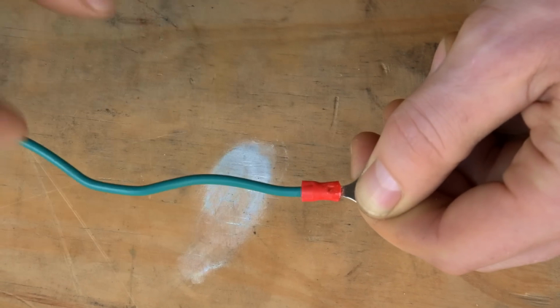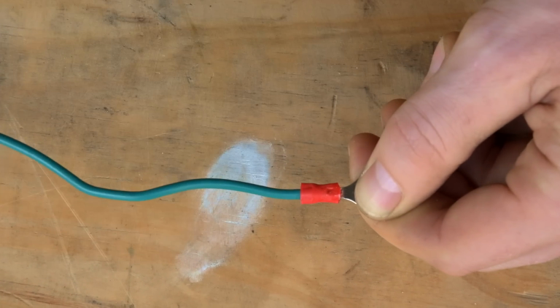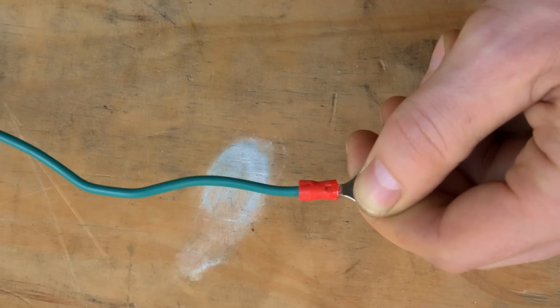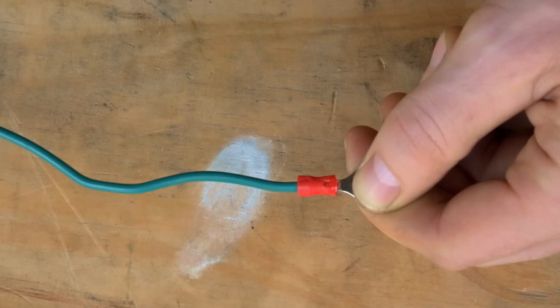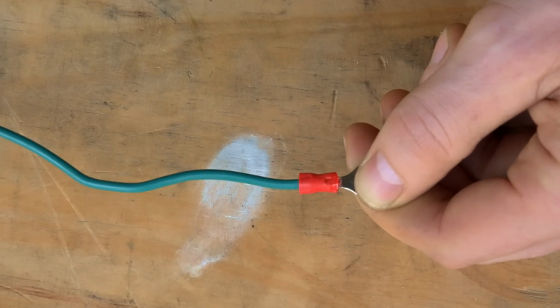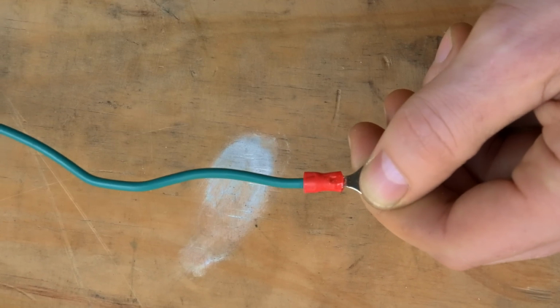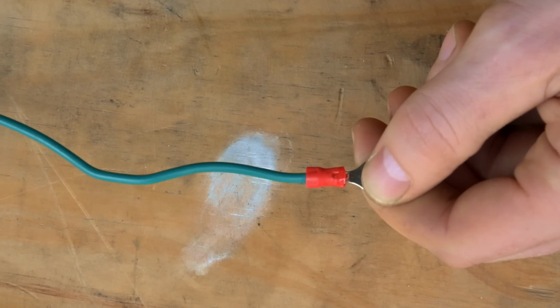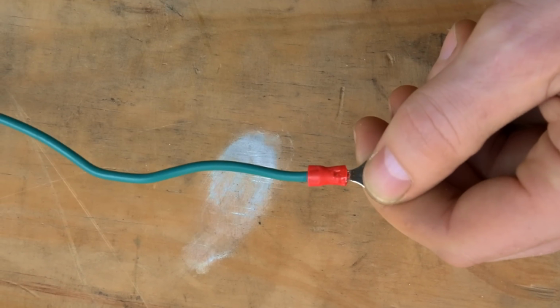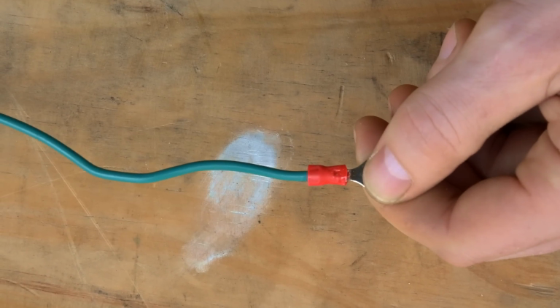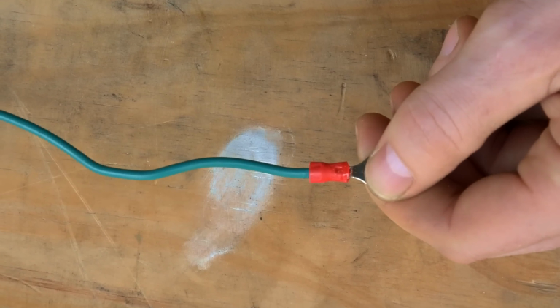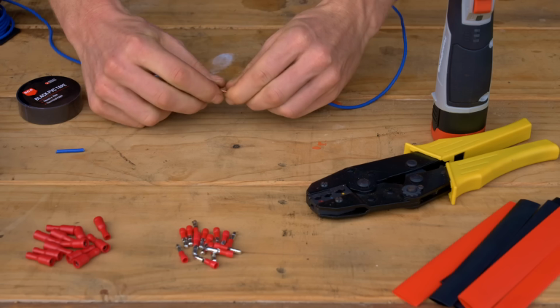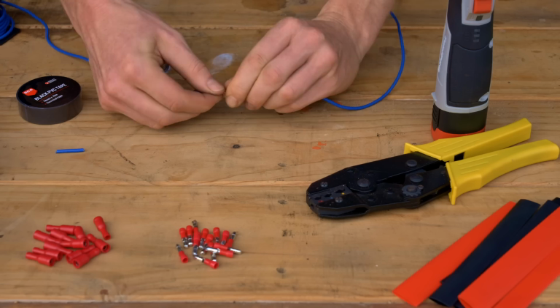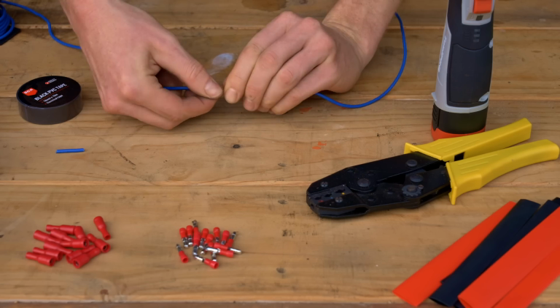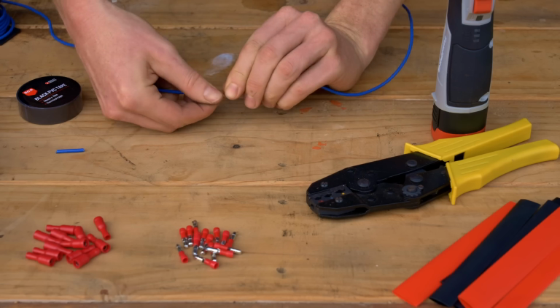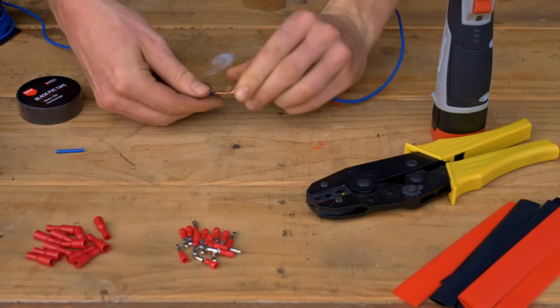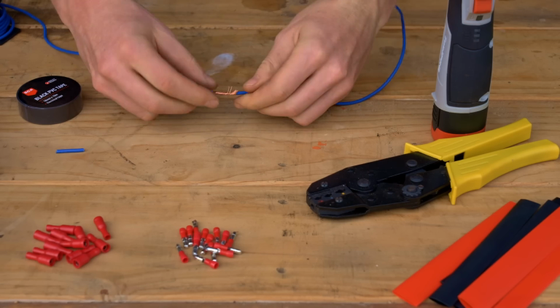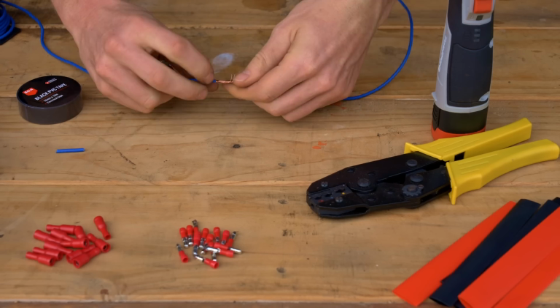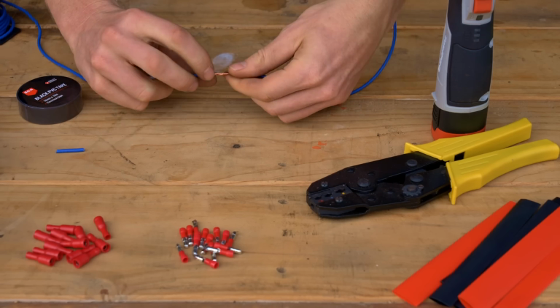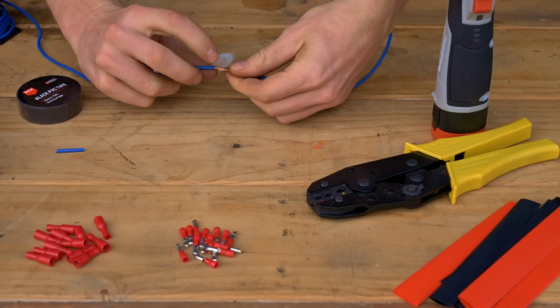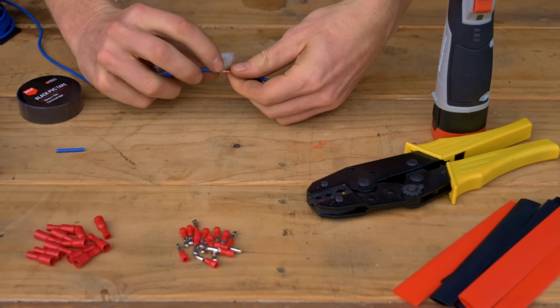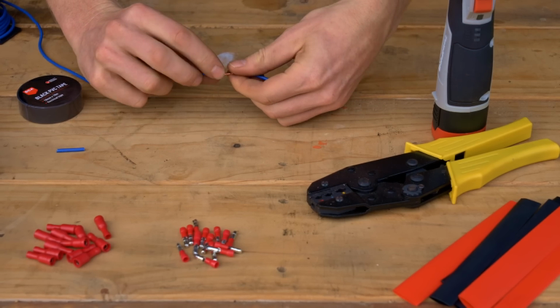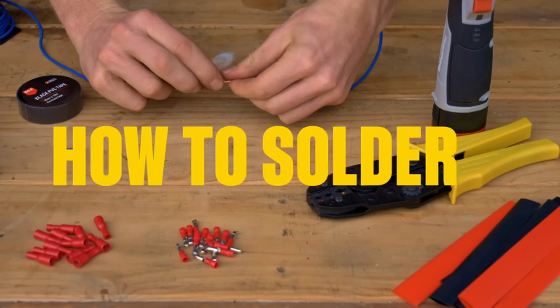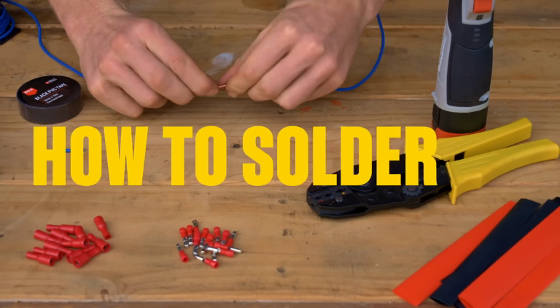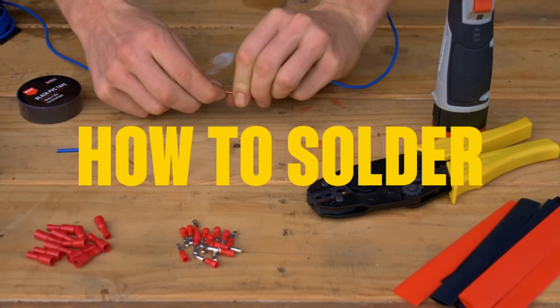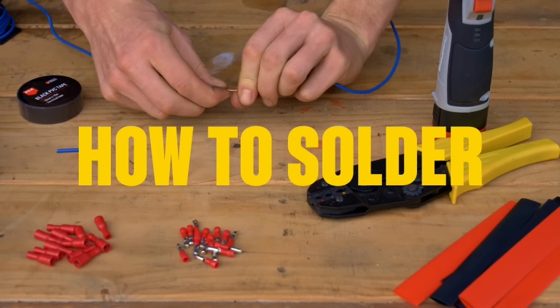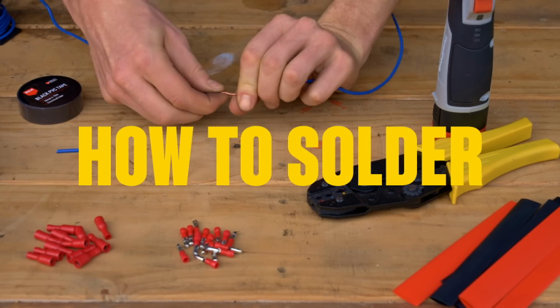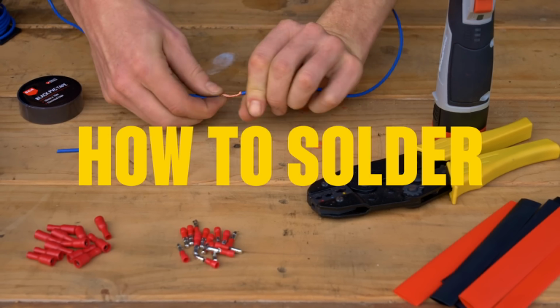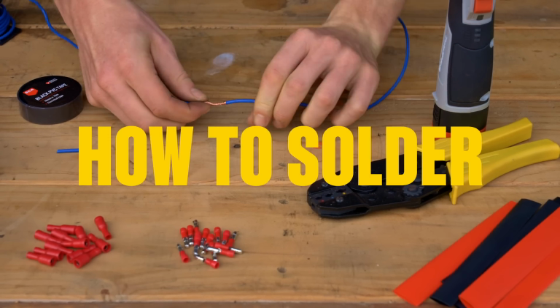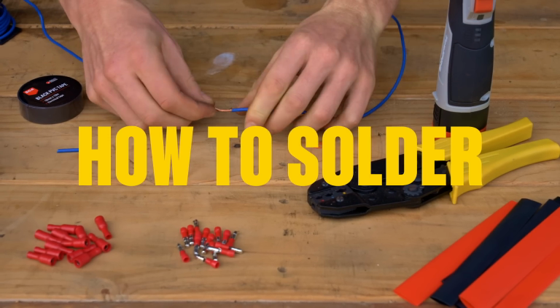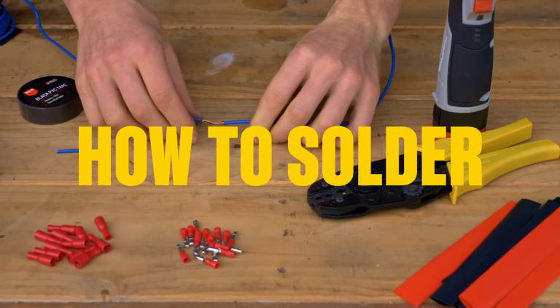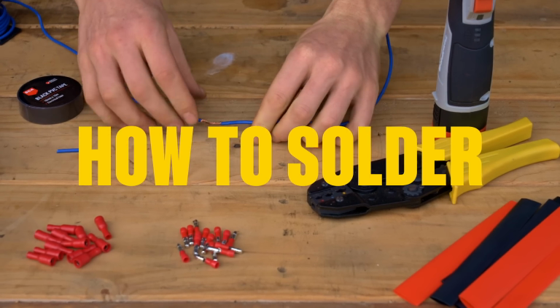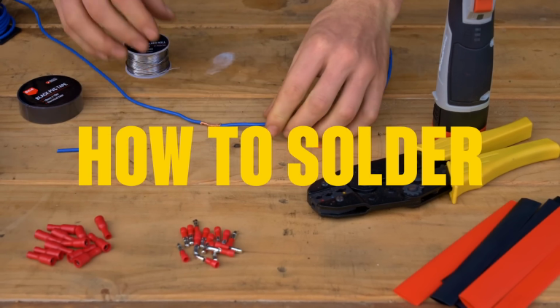Done! That was super easy. Now for joining and splicing wires, let's talk about soldering.